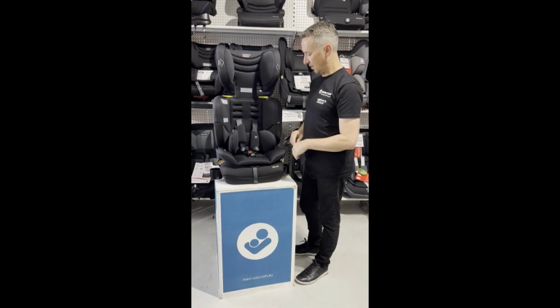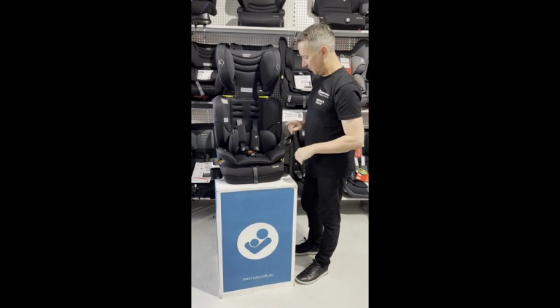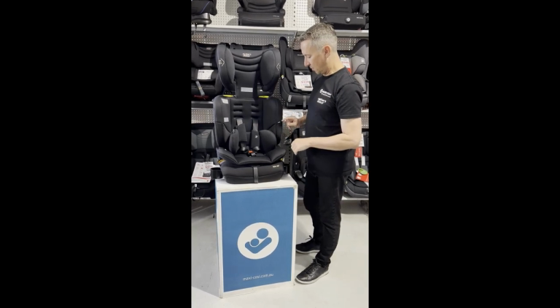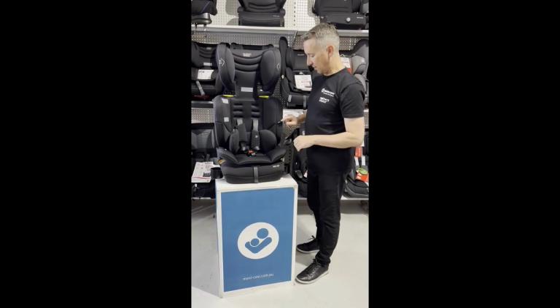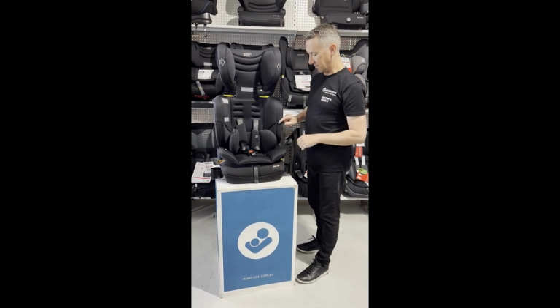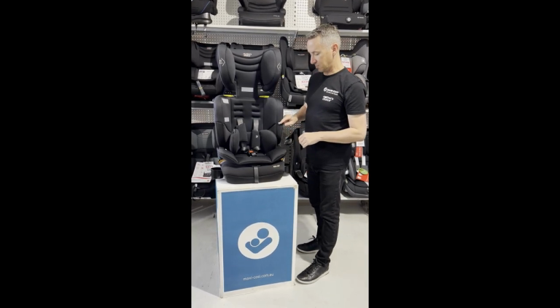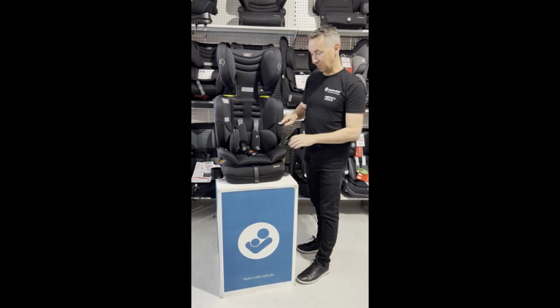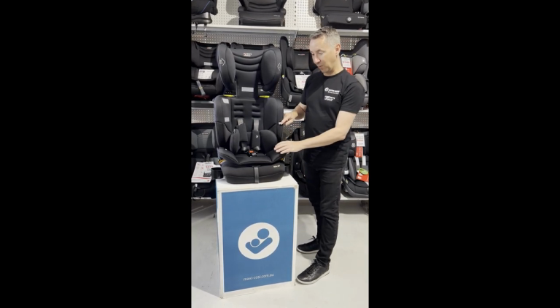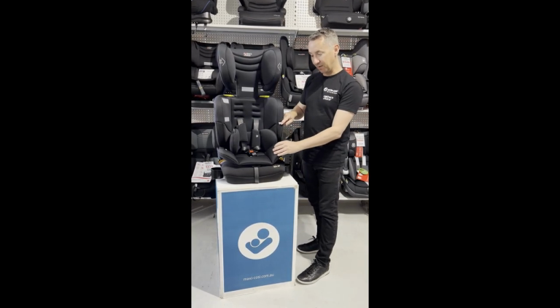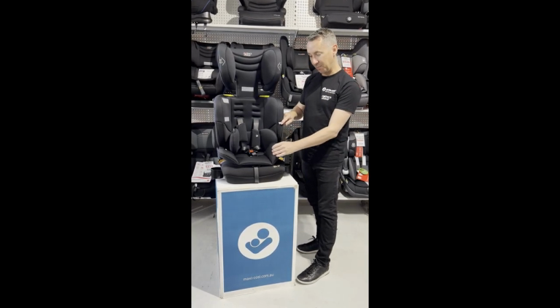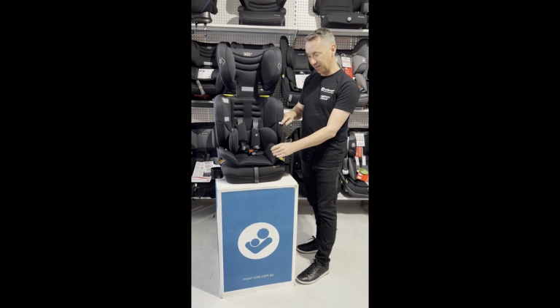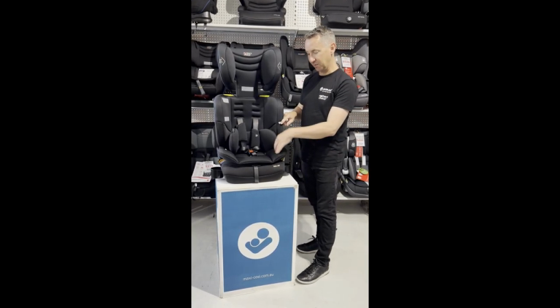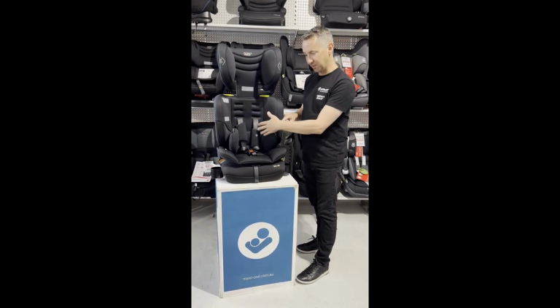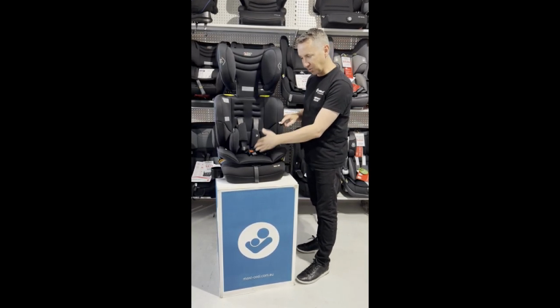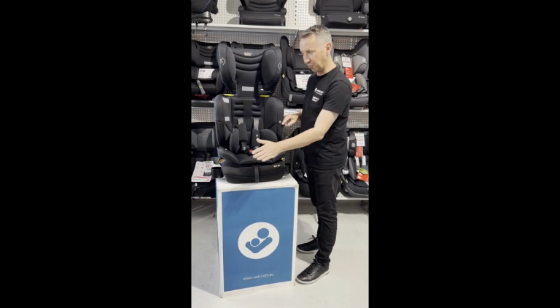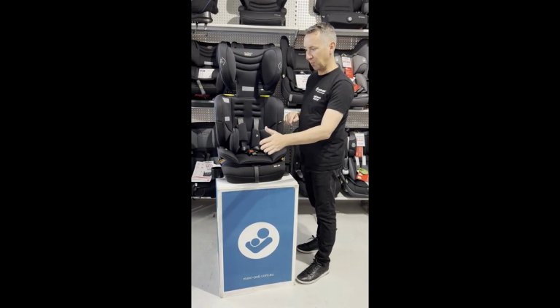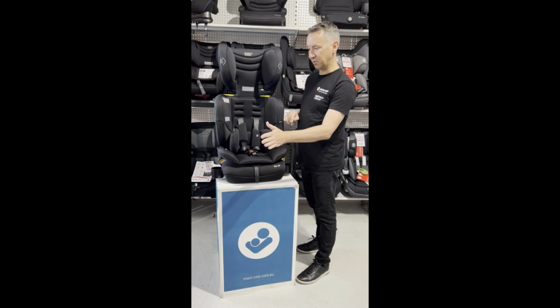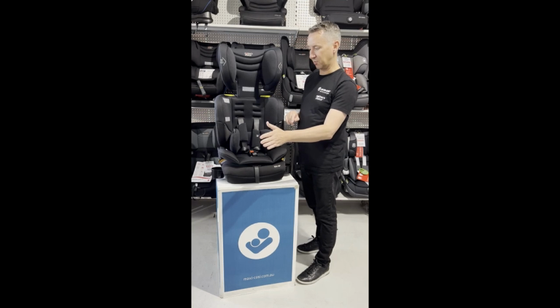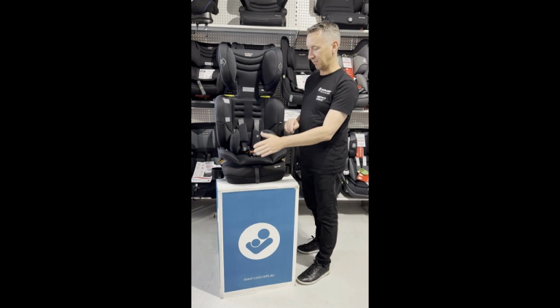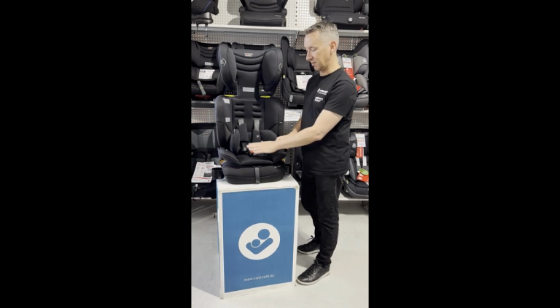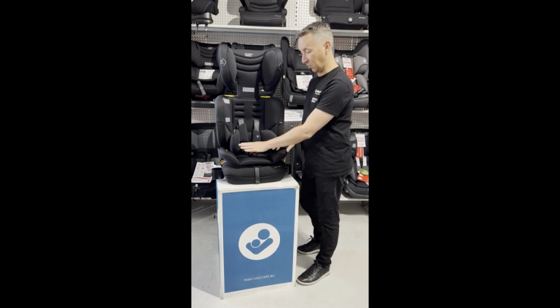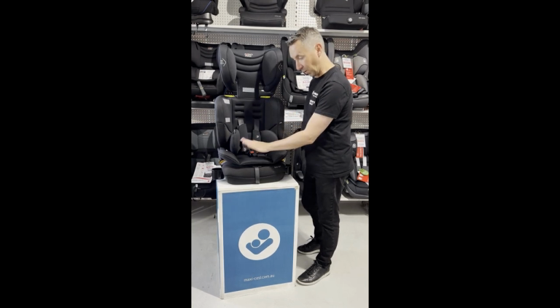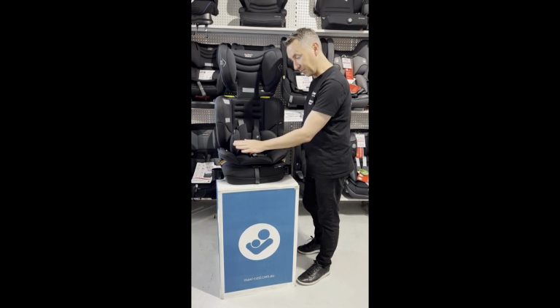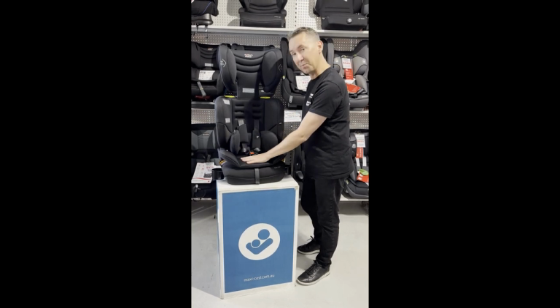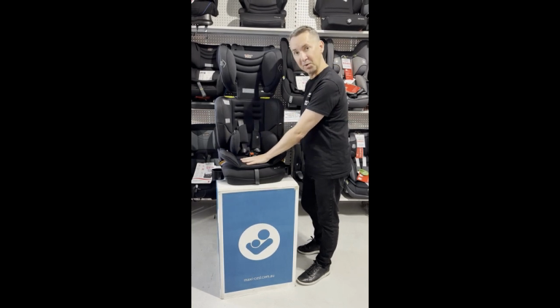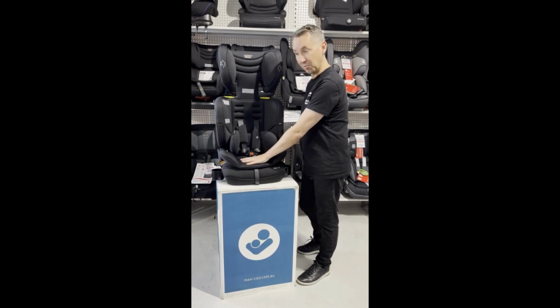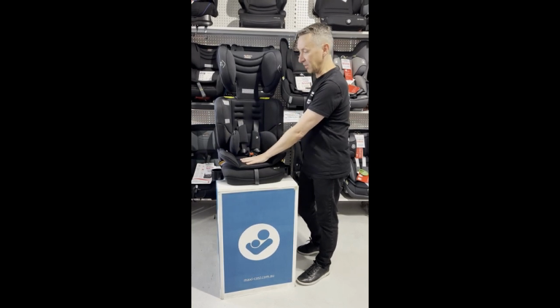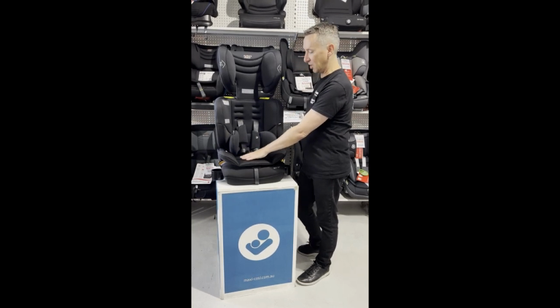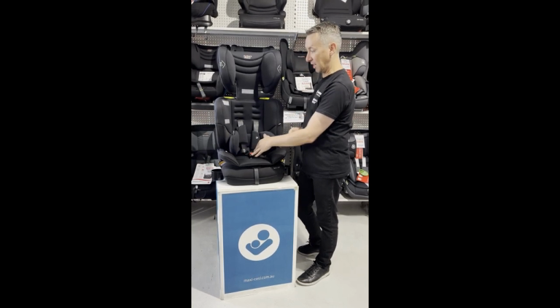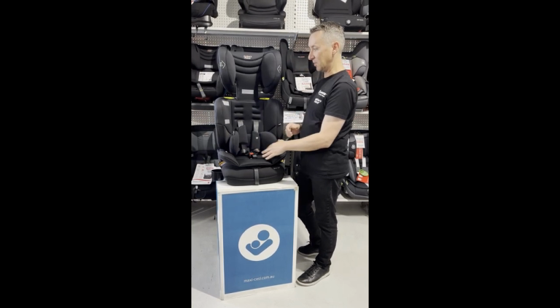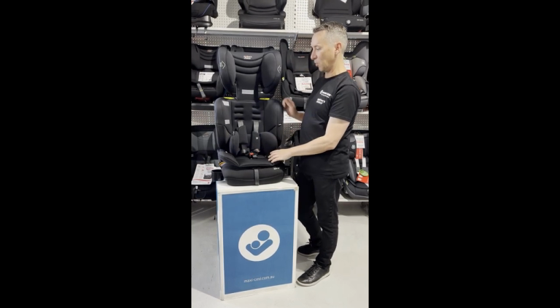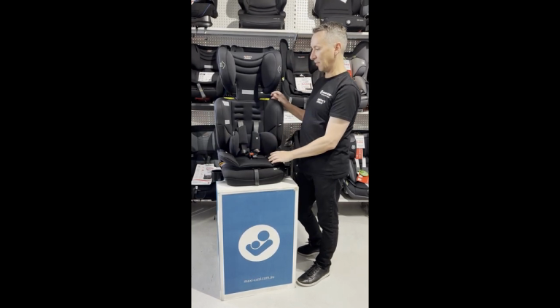Fitted with Mother's Choice Wicking Fabric, so it's just going to draw moisture away from your growing child, keeping them more comfortable.